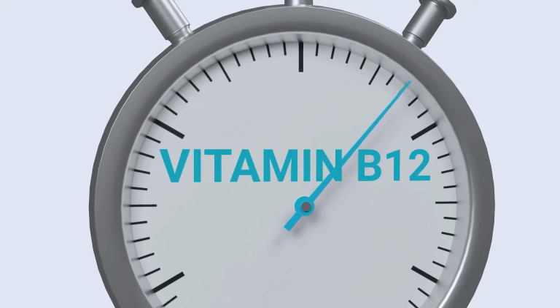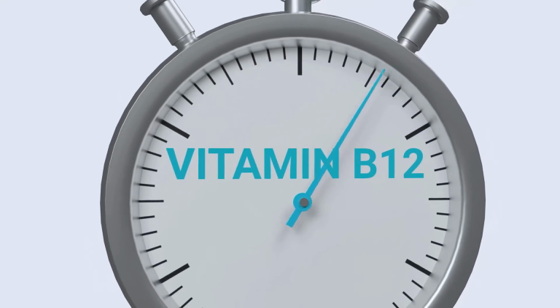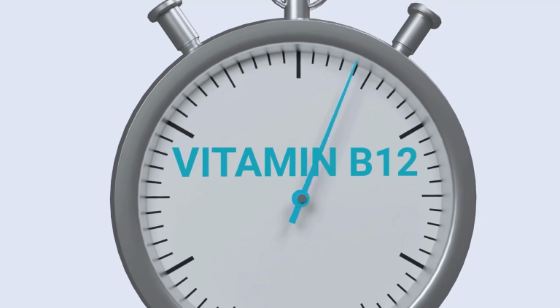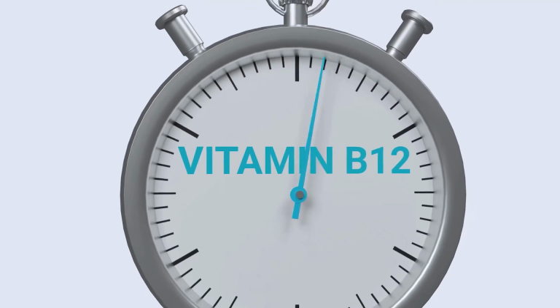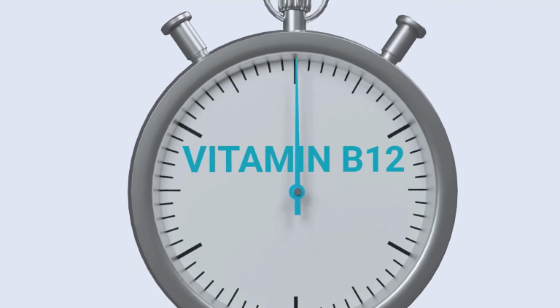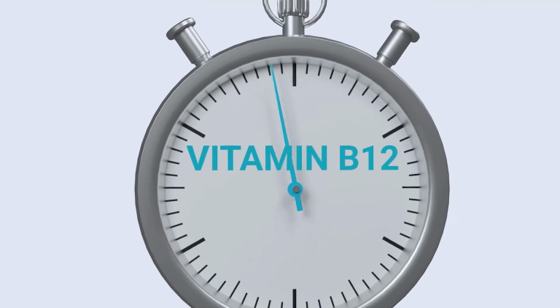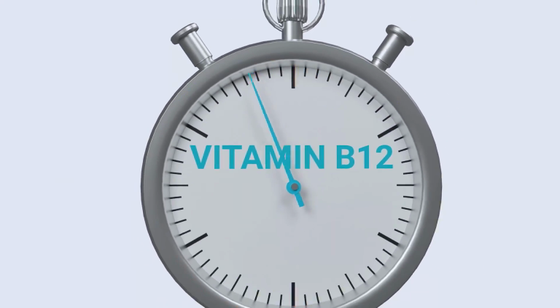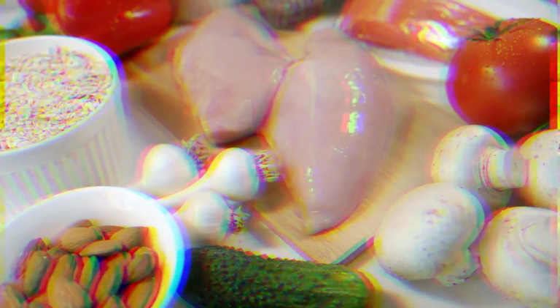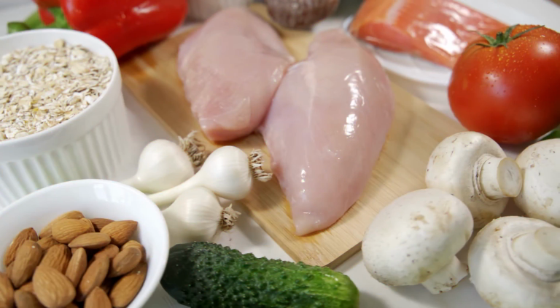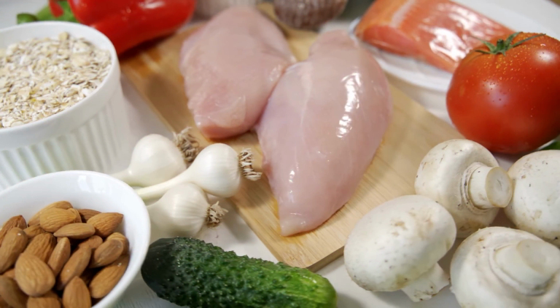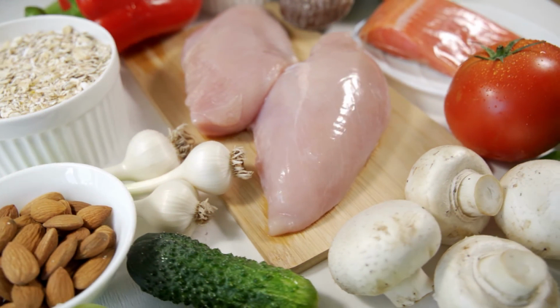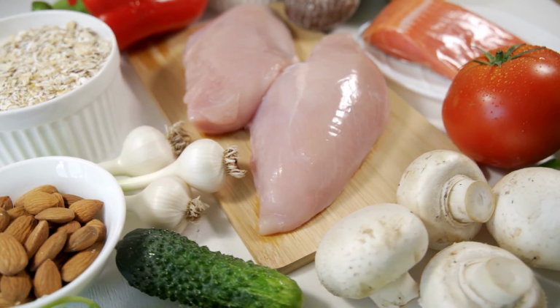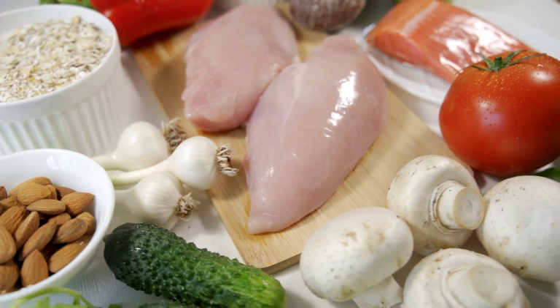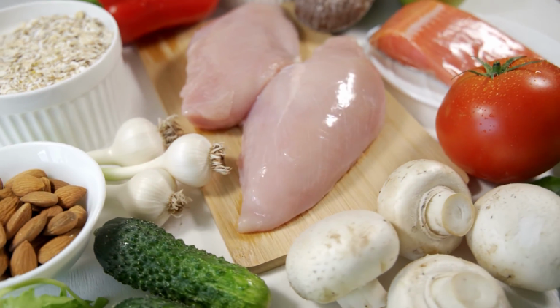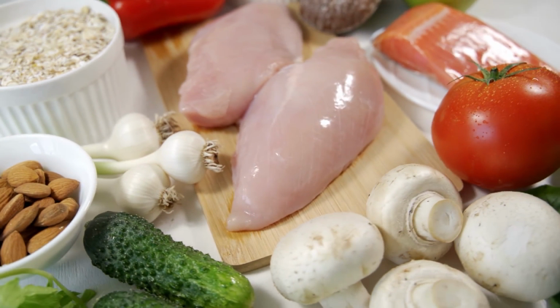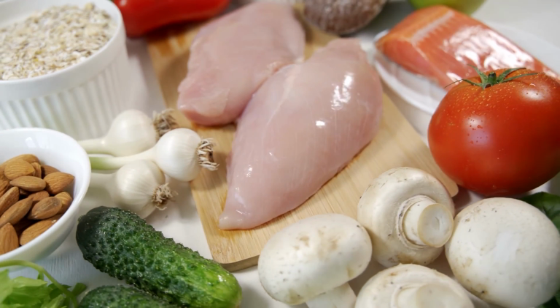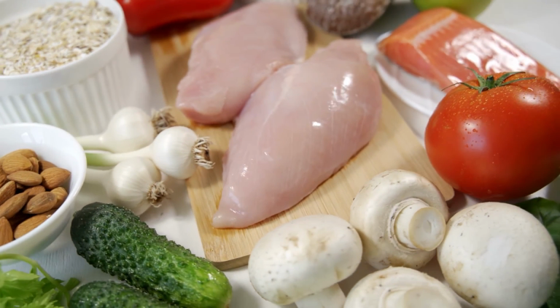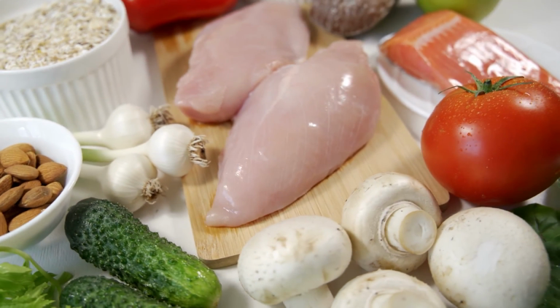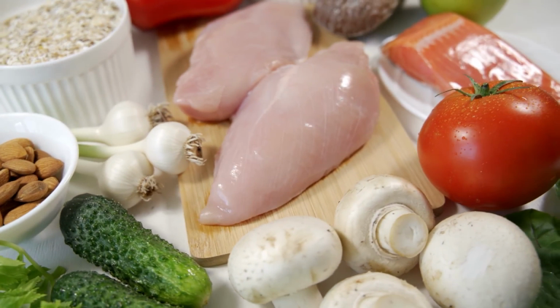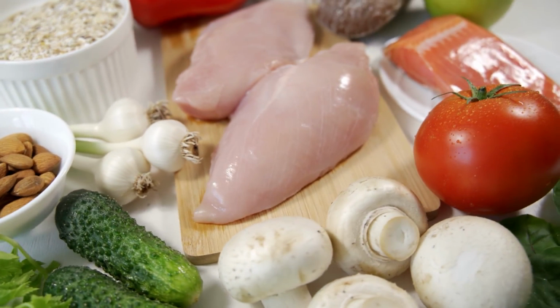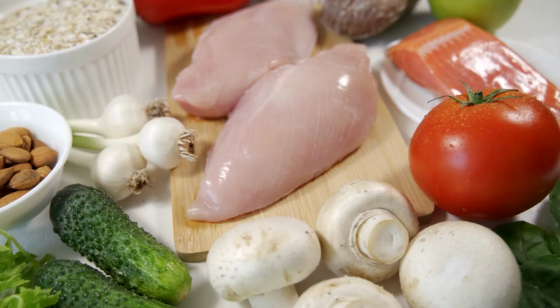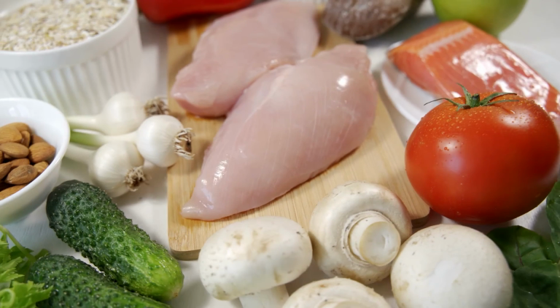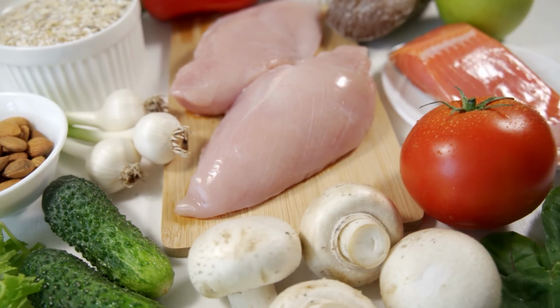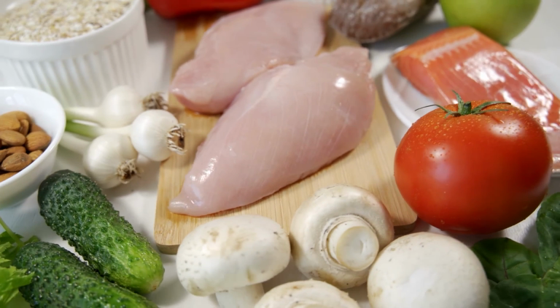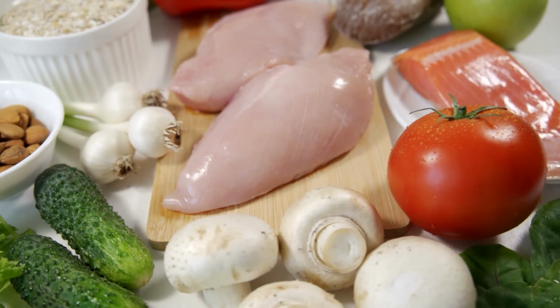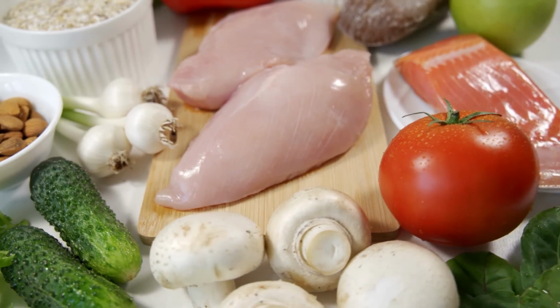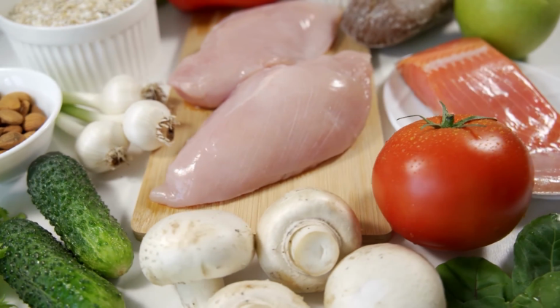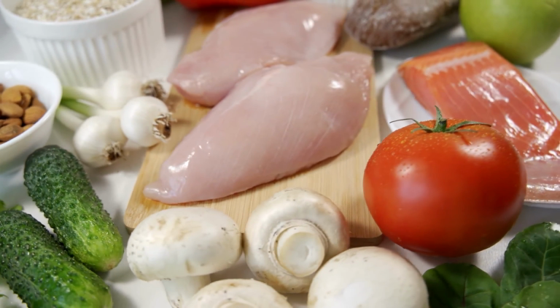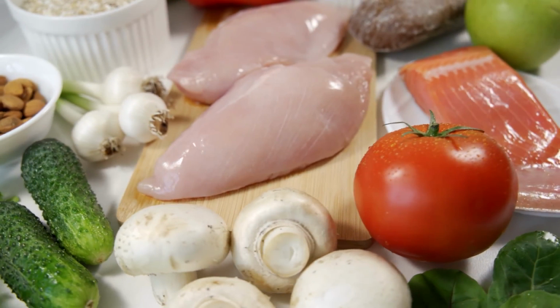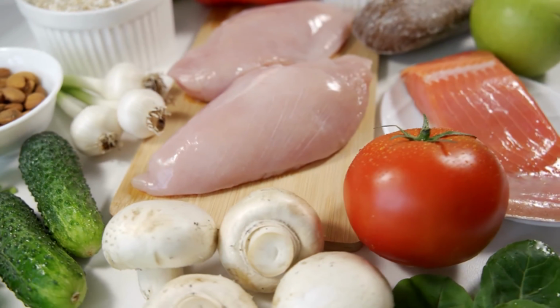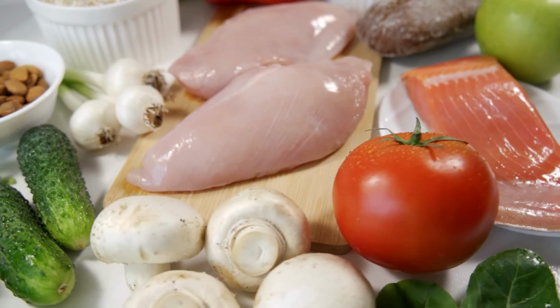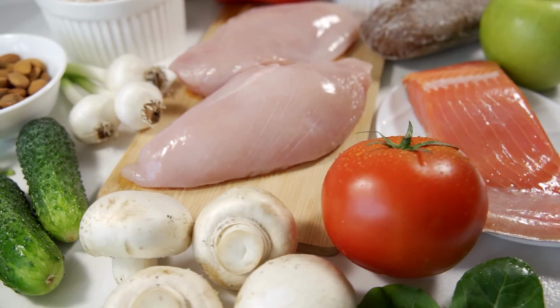Are you specifically deficient in vitamin B12? You can remedy that through a vitamin B12-rich diet. Watch the next video to learn what foods are excellent sources of B12.